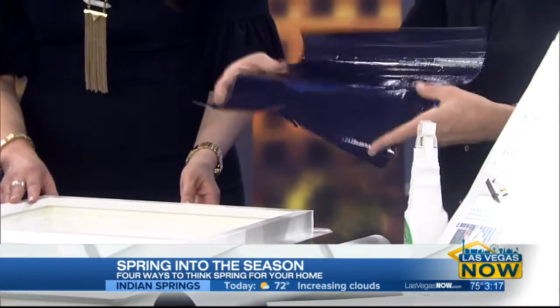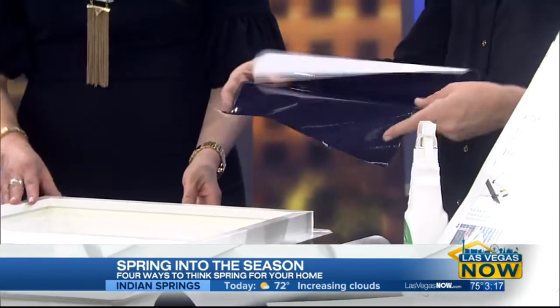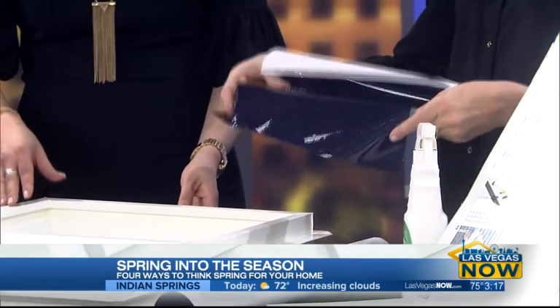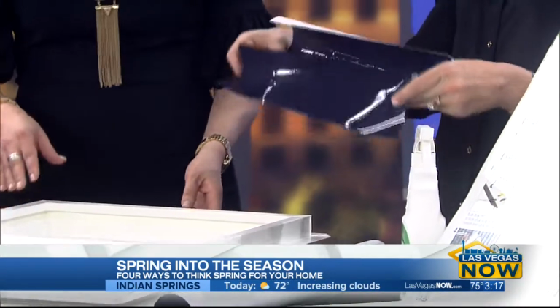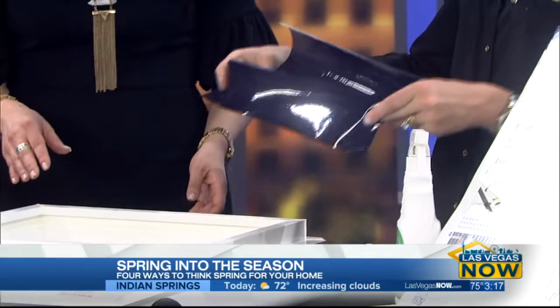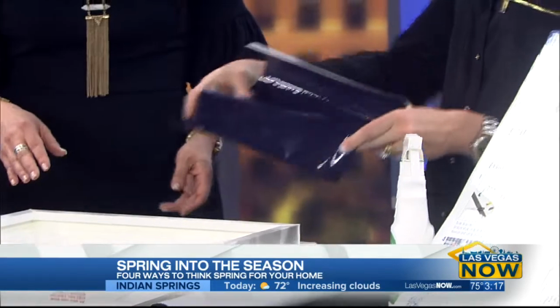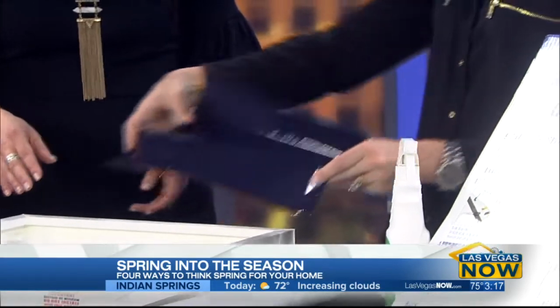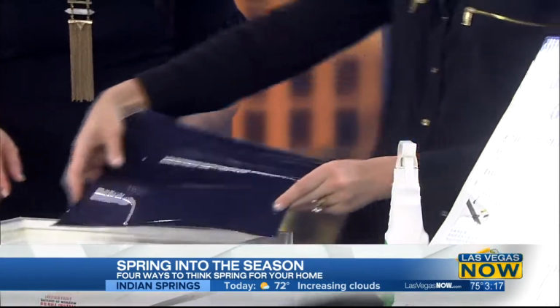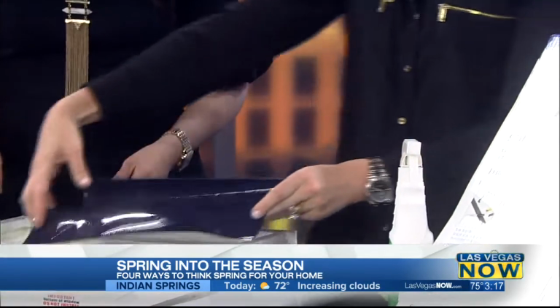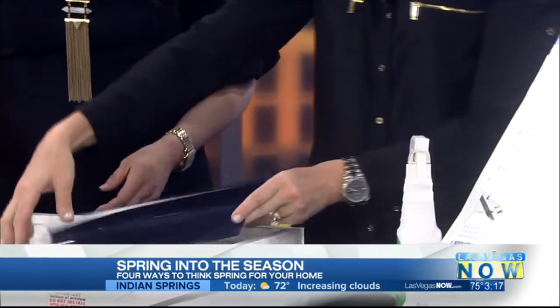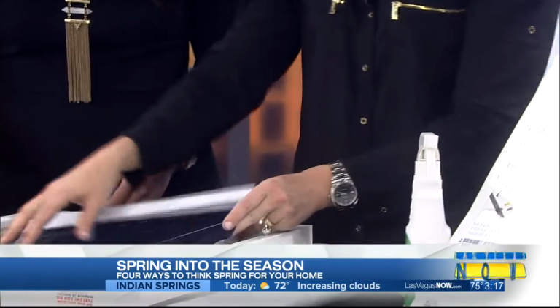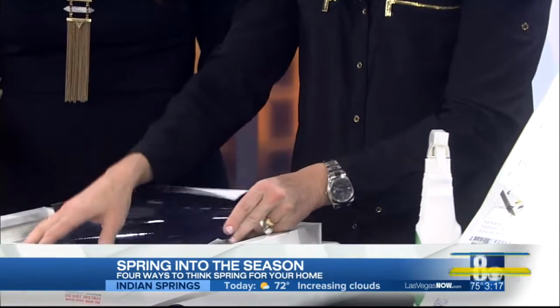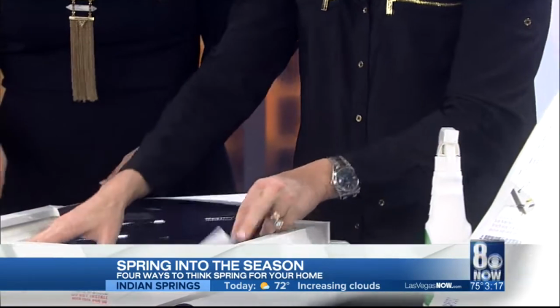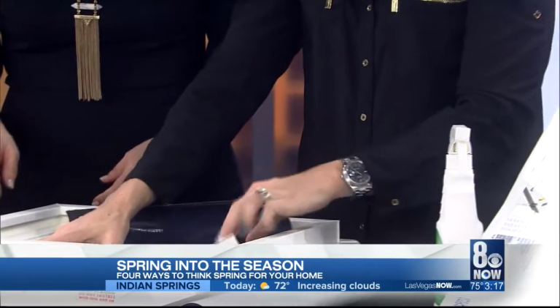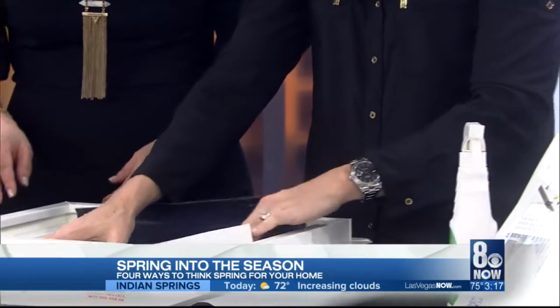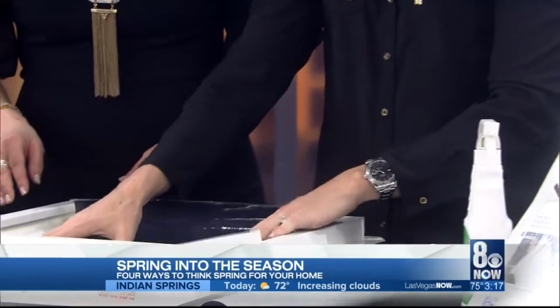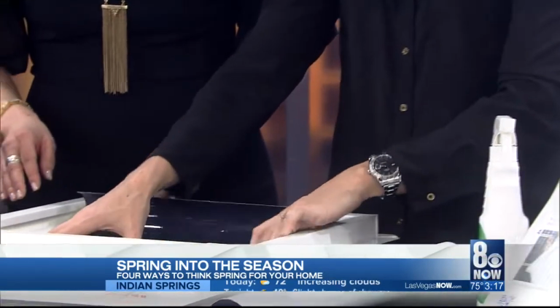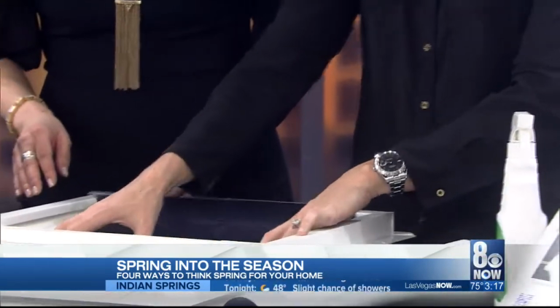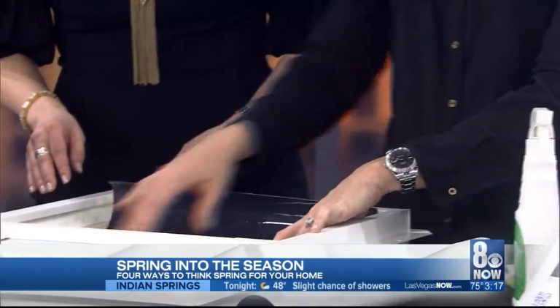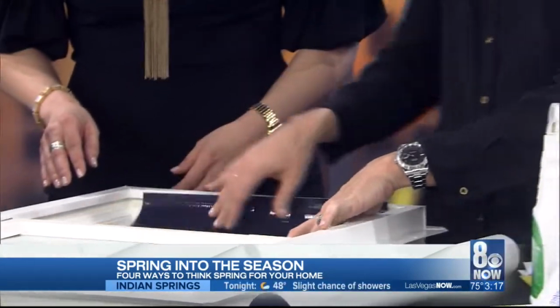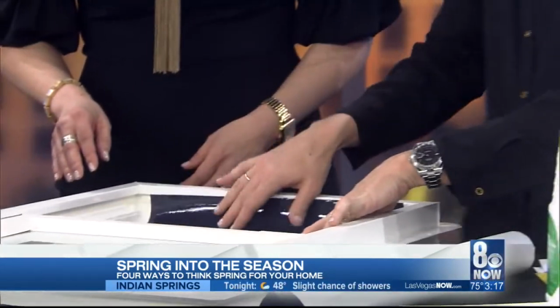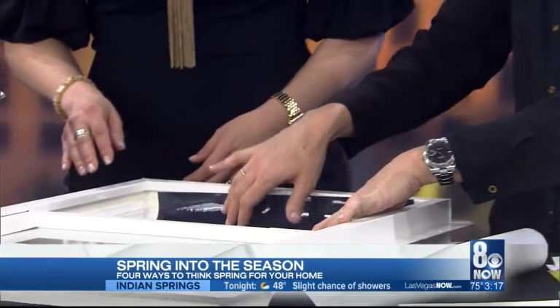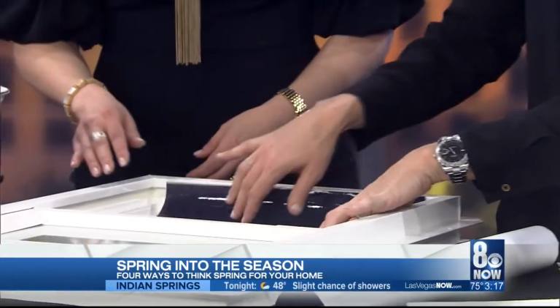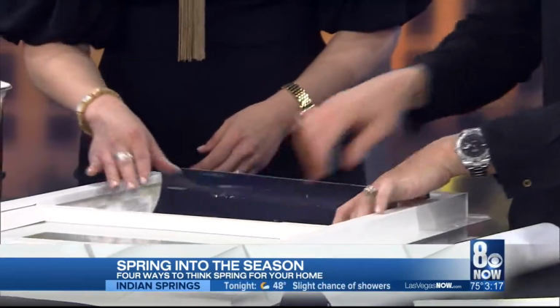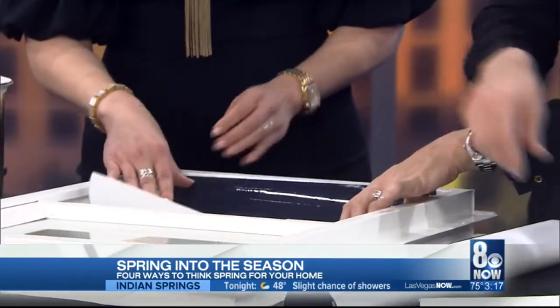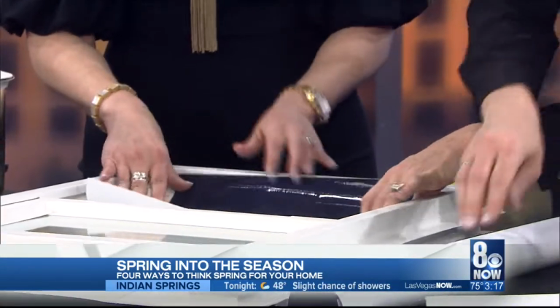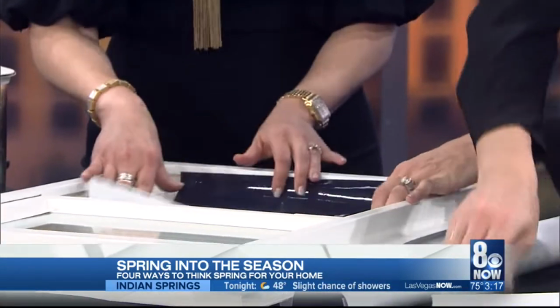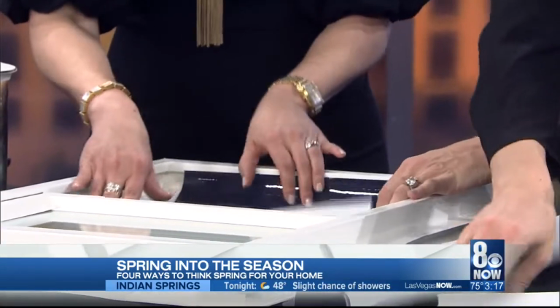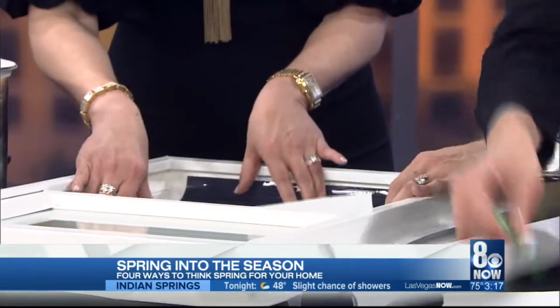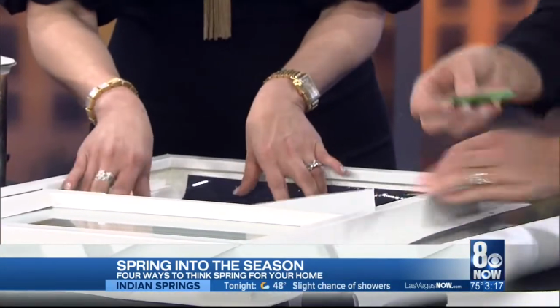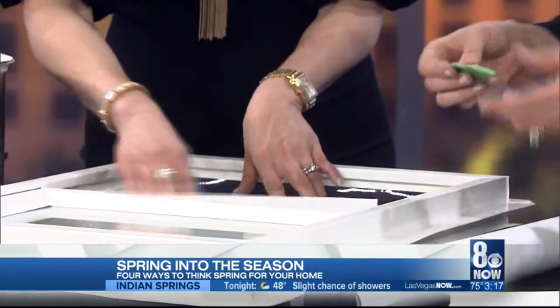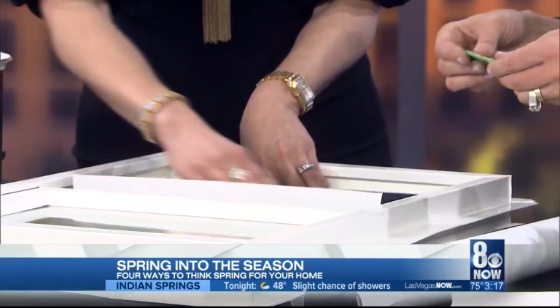Tint — do it yourself! This is a glare-reduction tint. What you do is put it up to the window and cut it down using this little blade.